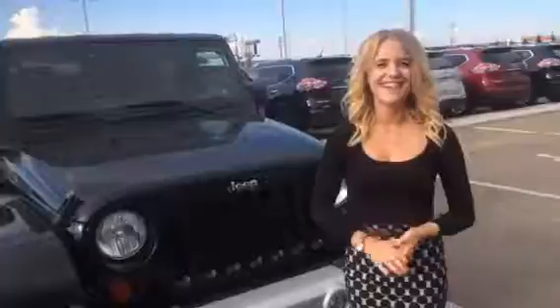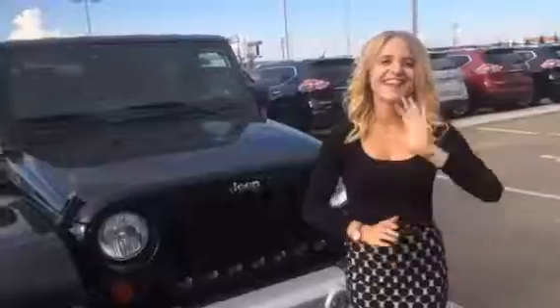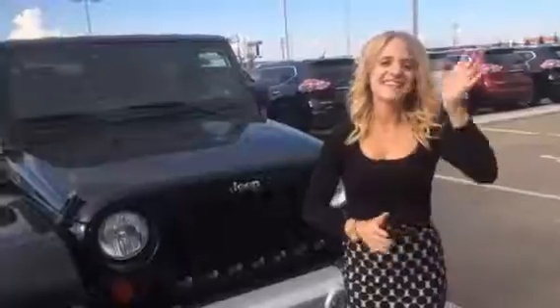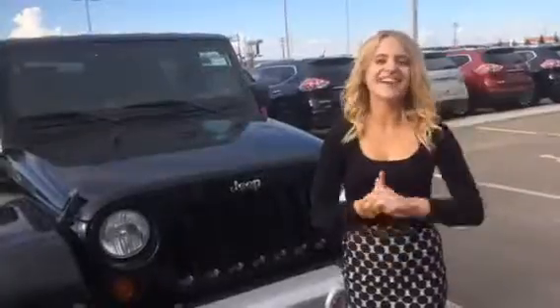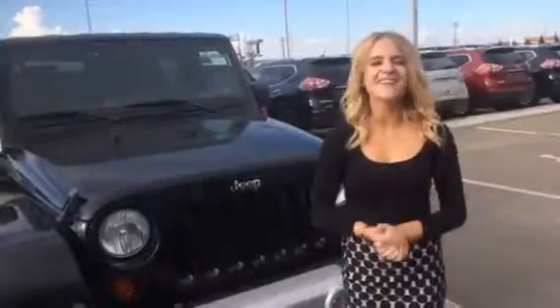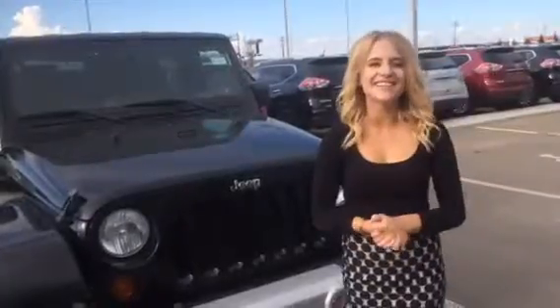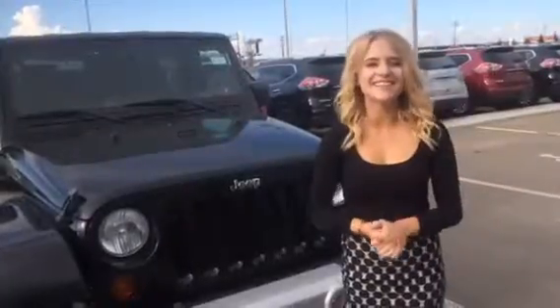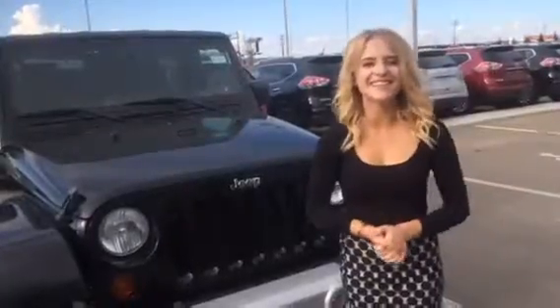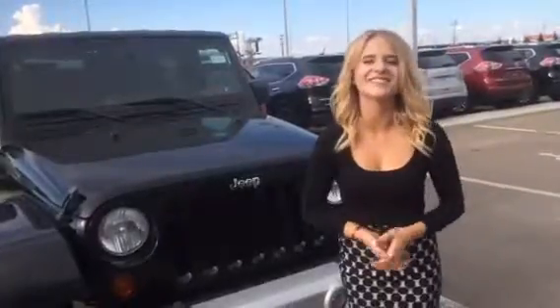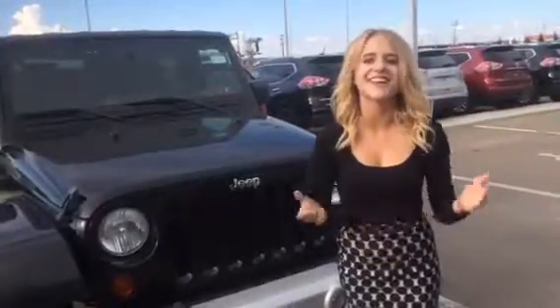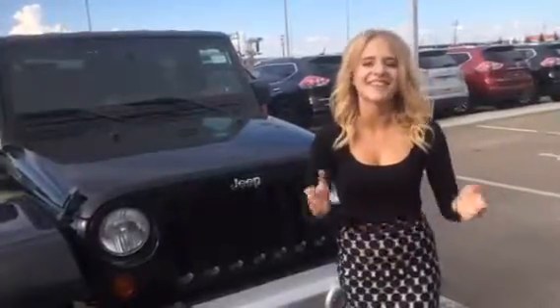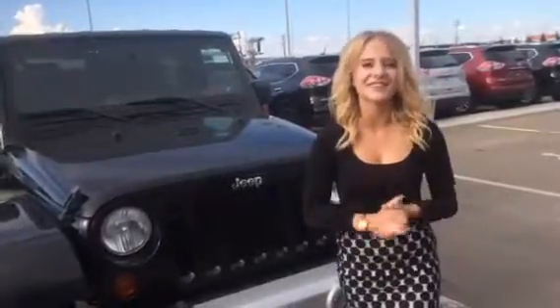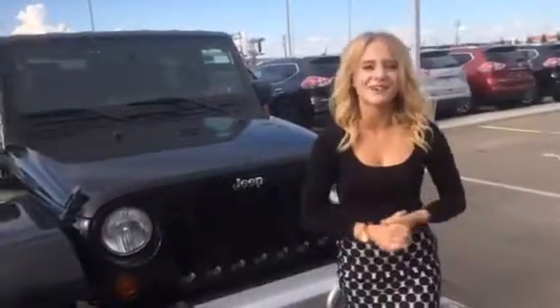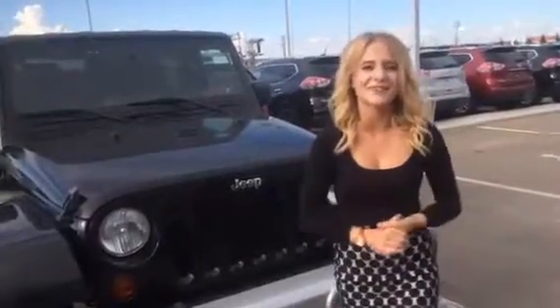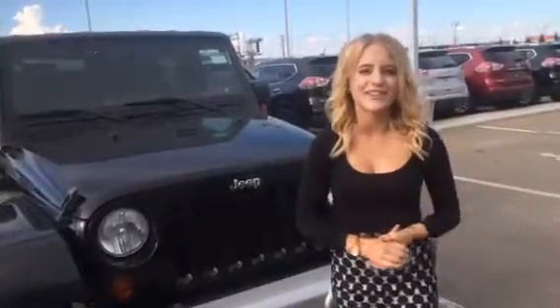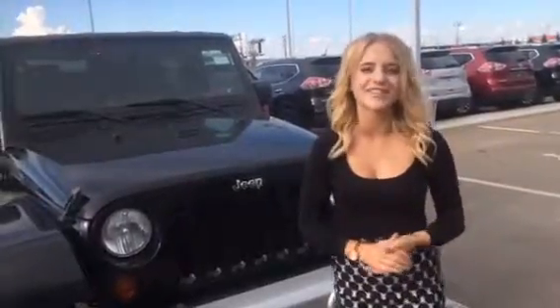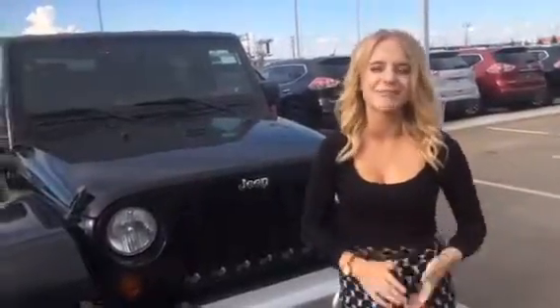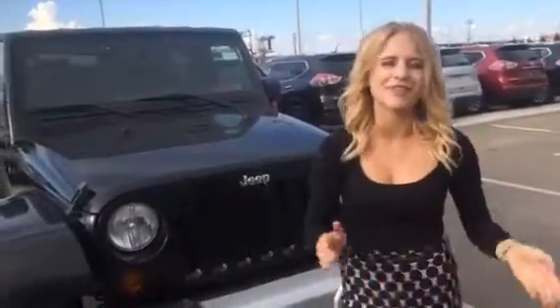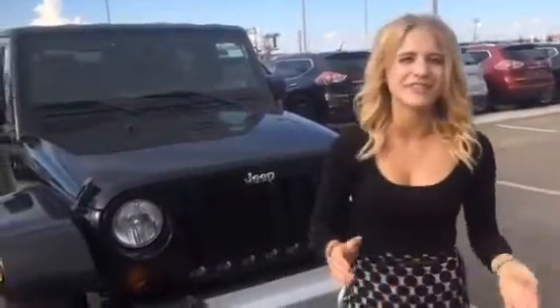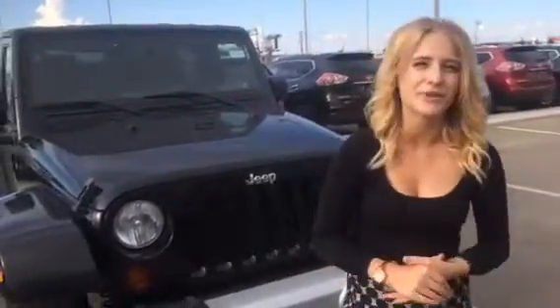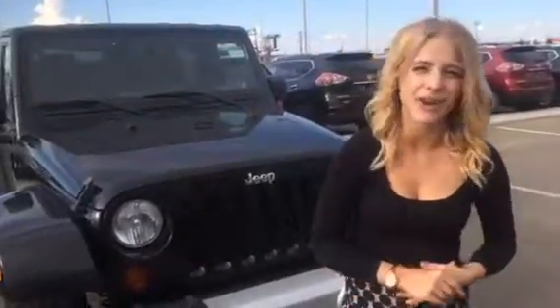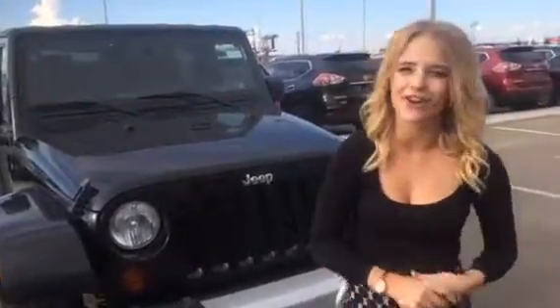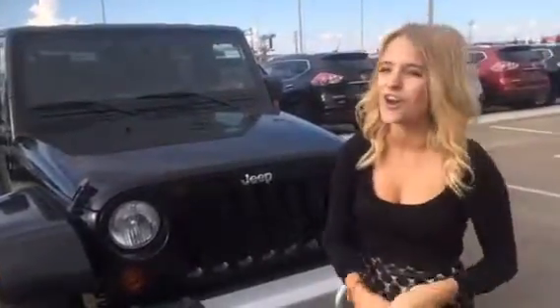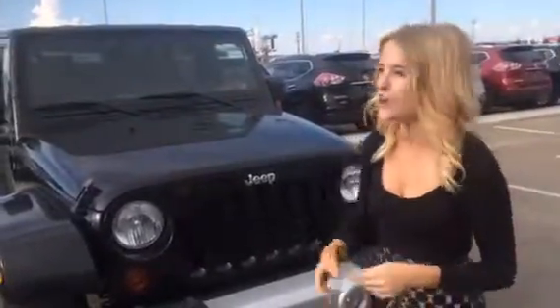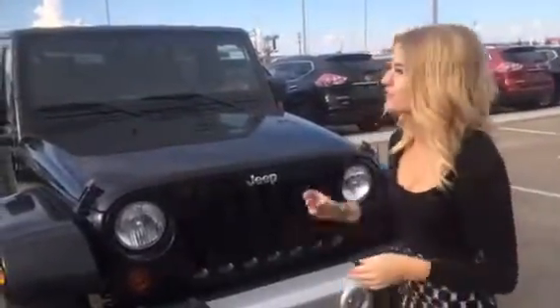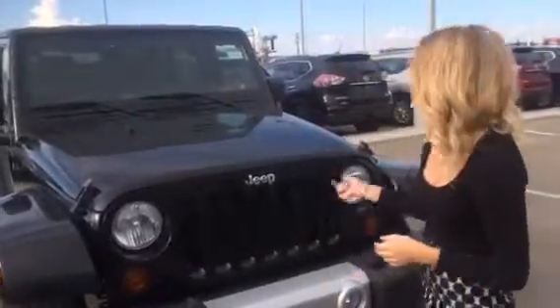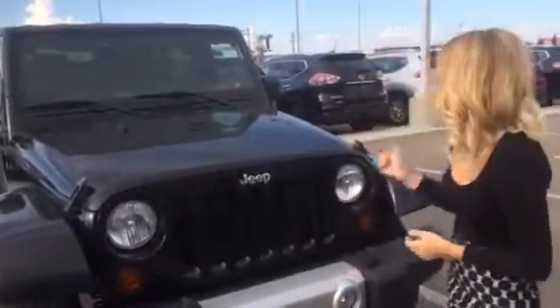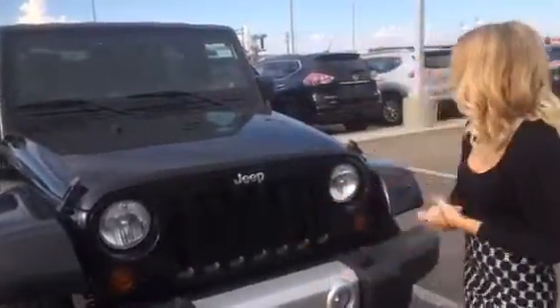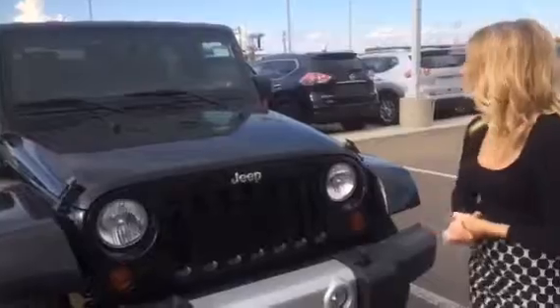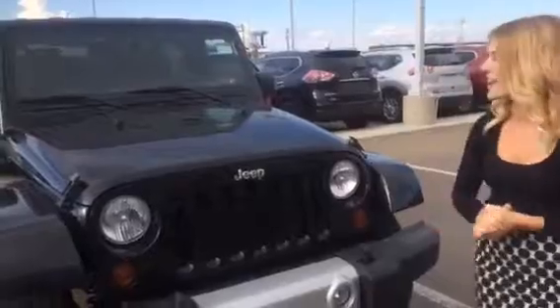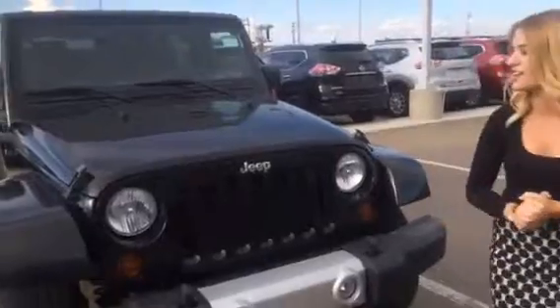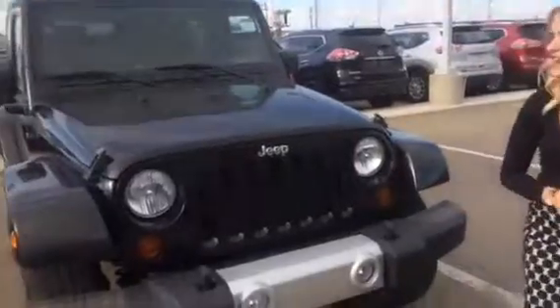Hey, it's Hannah from LA Nissan here. Thank you so much for taking the time out of your day to inquire on our 2010 Jeep Wrangler.